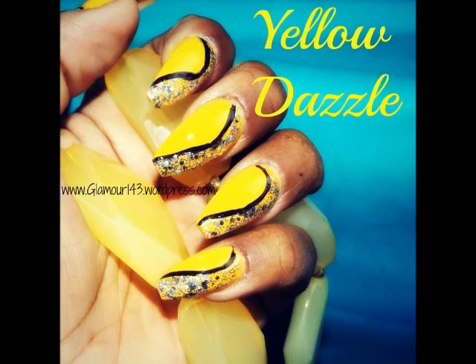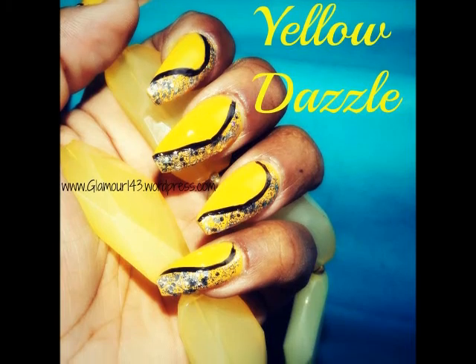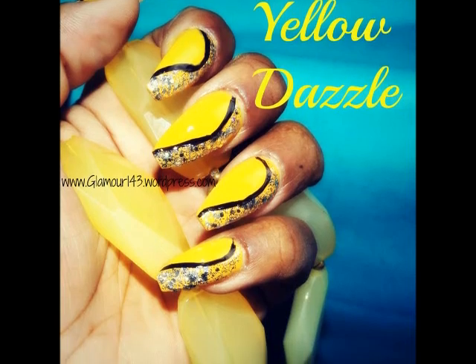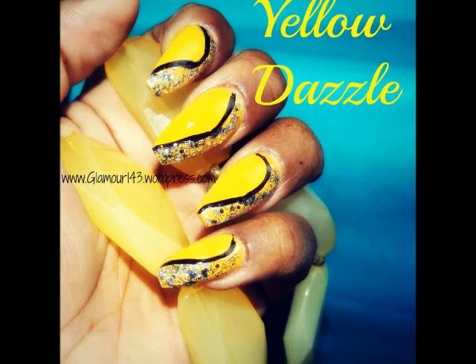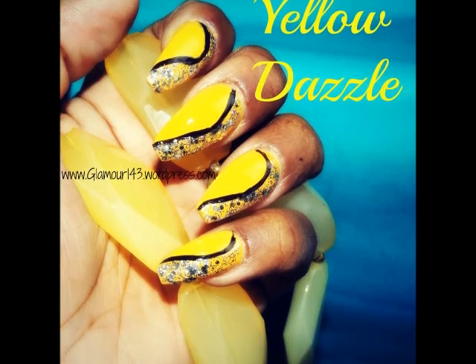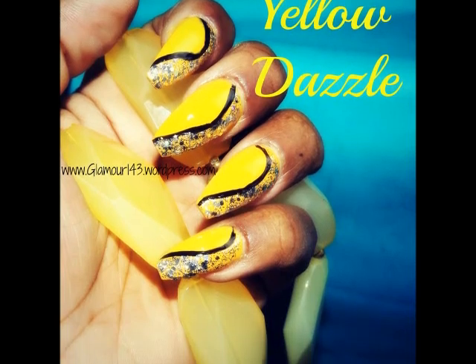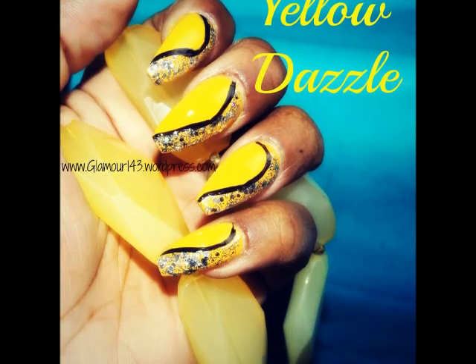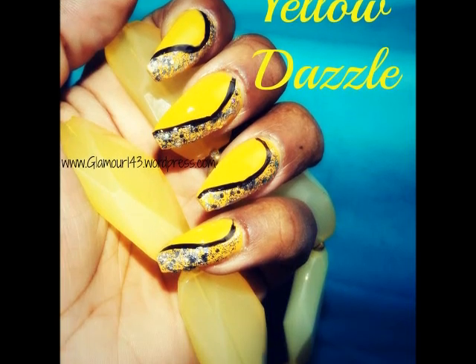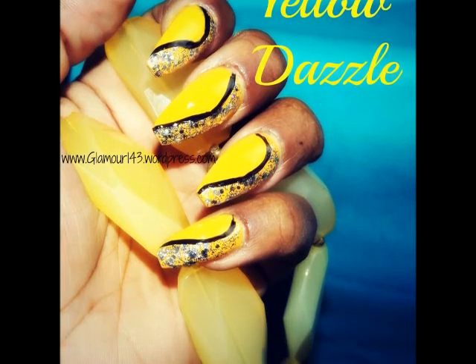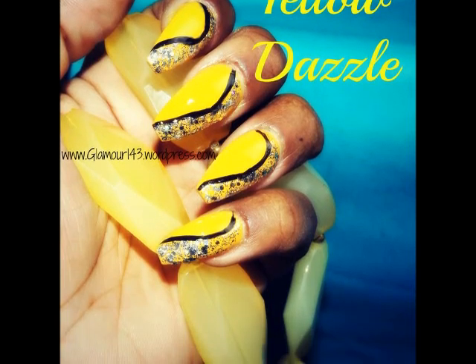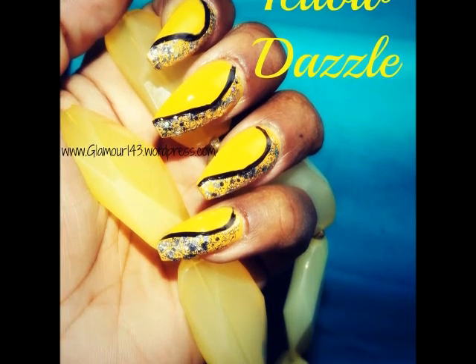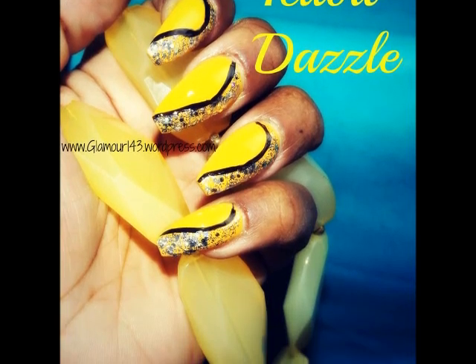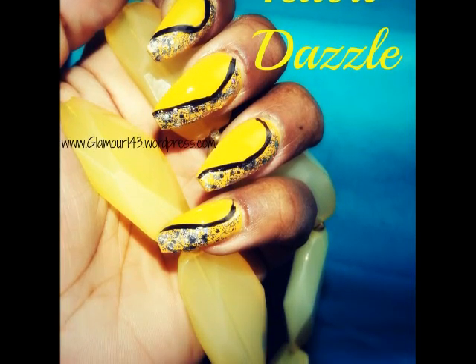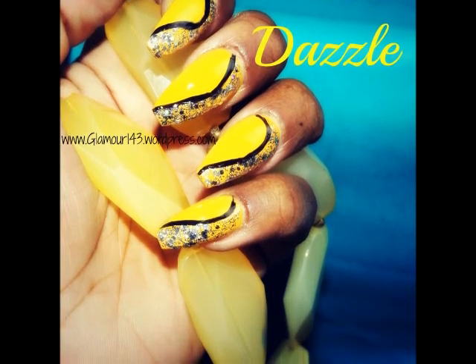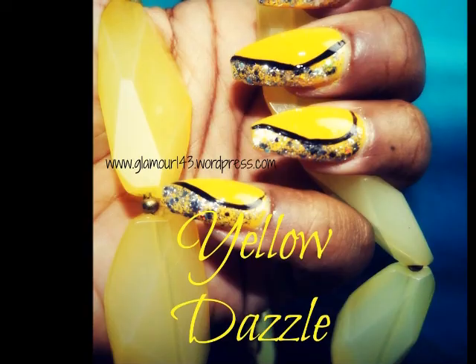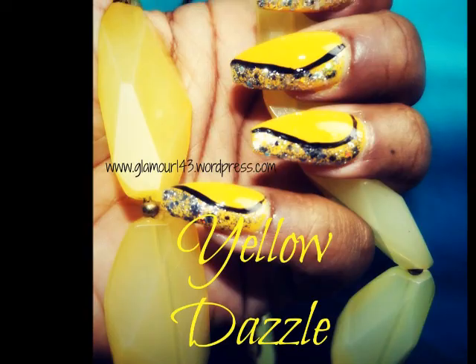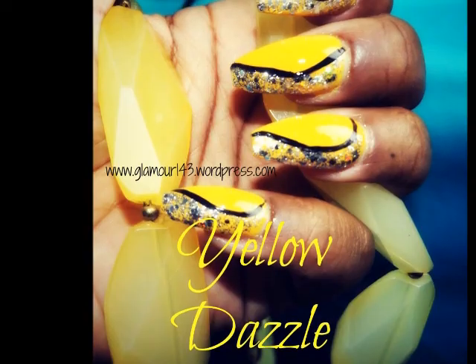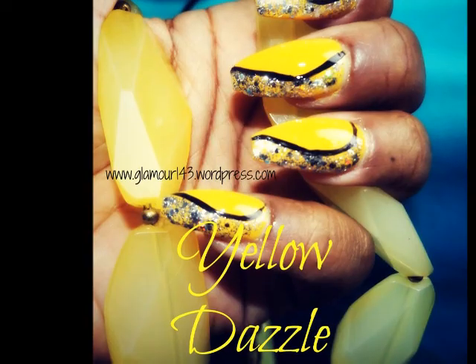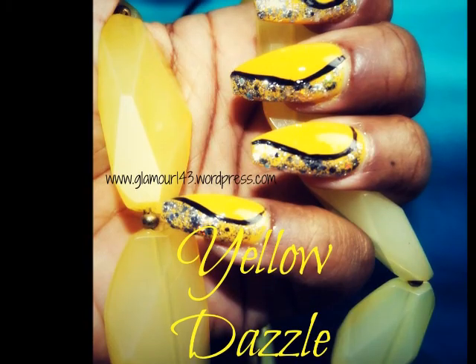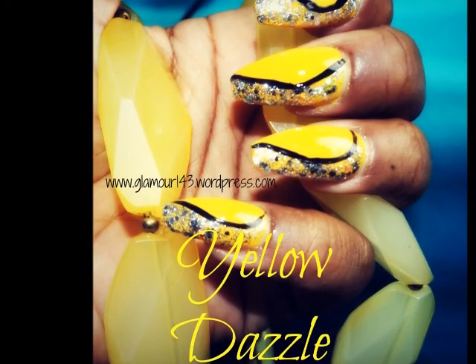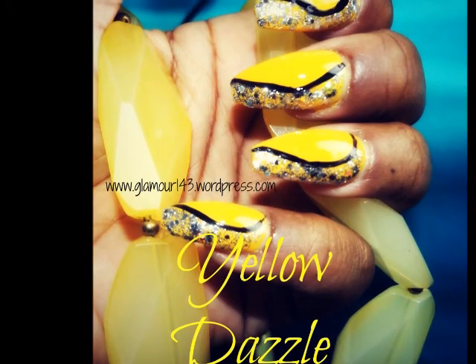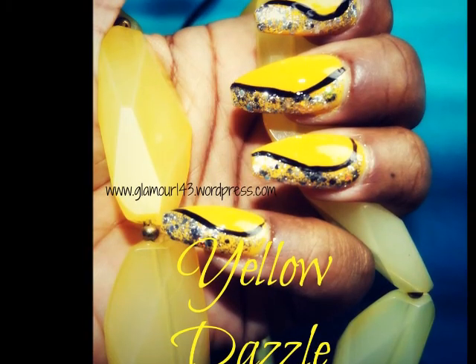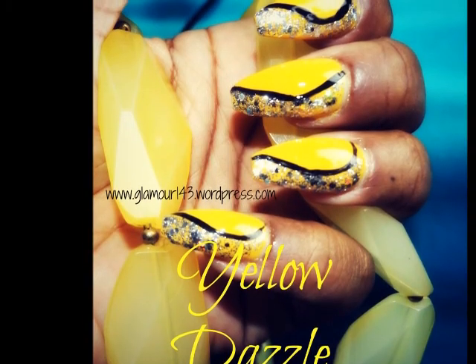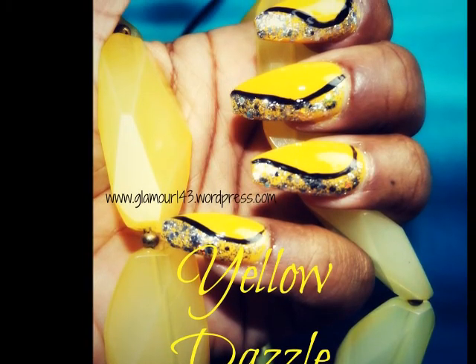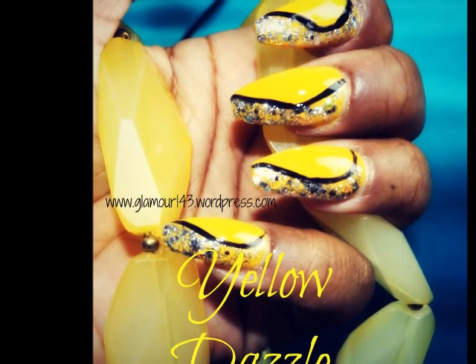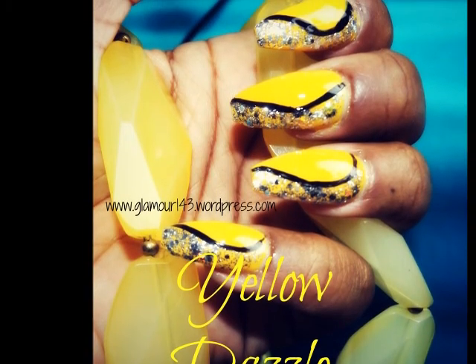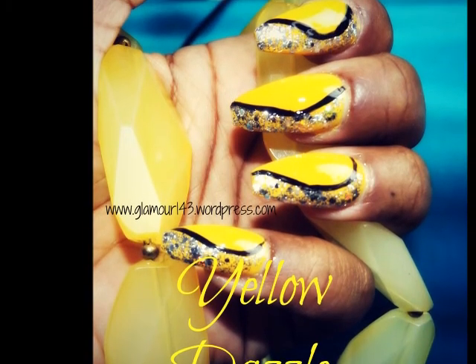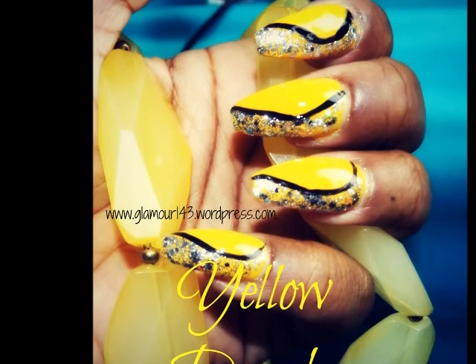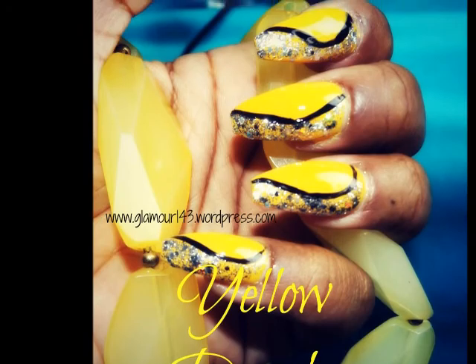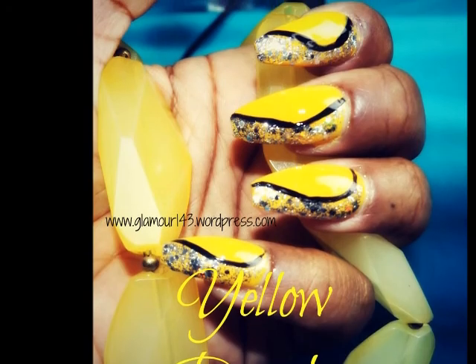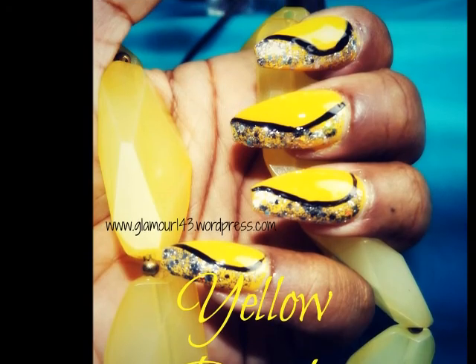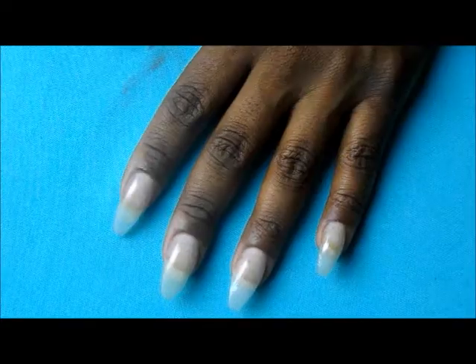Hi guys! Hope you guys are doing great today. We're going to be working on these nails today and I call them yellow dazzle.